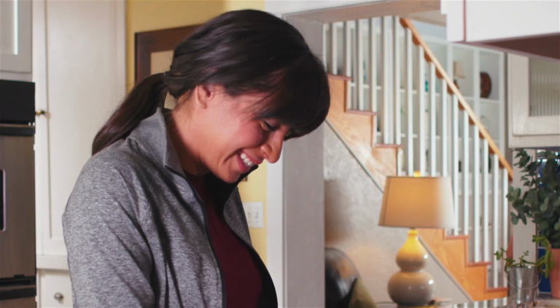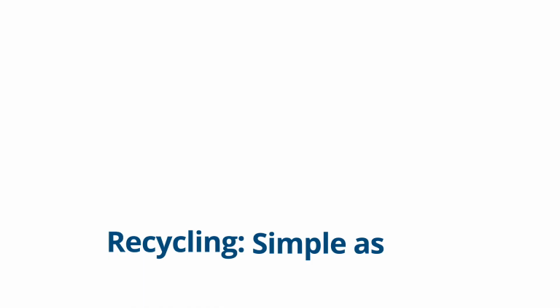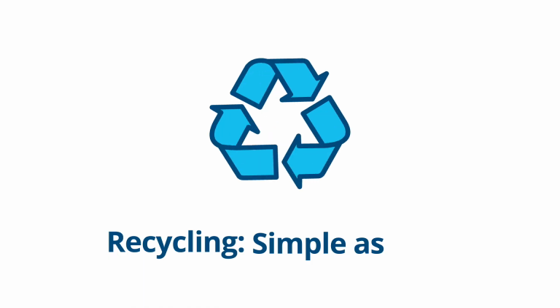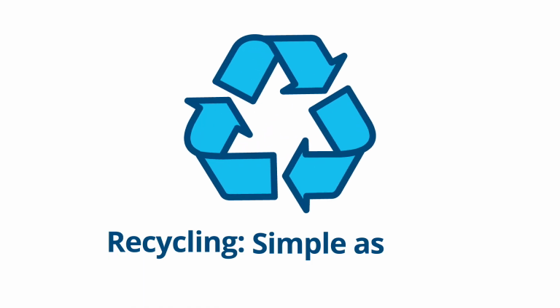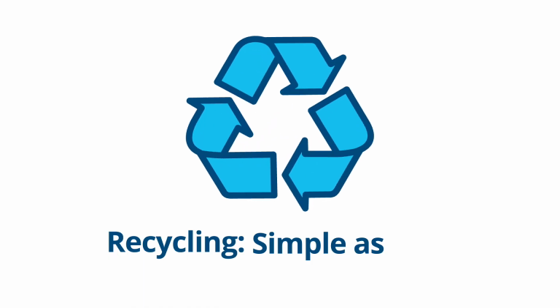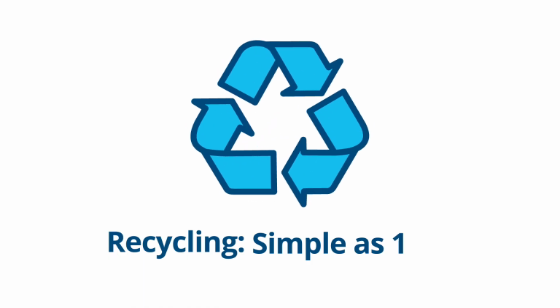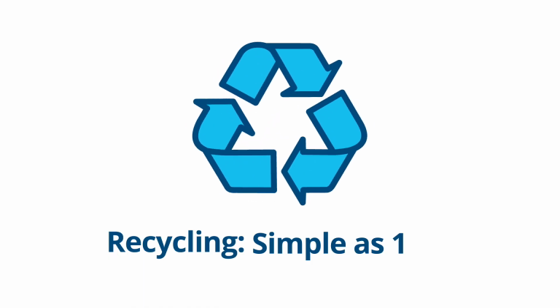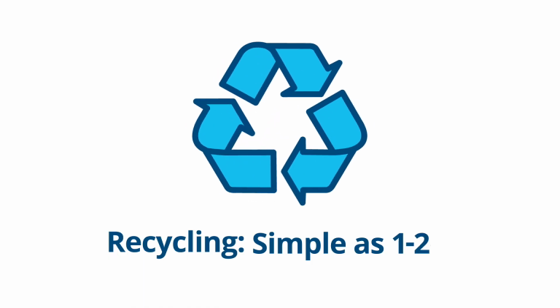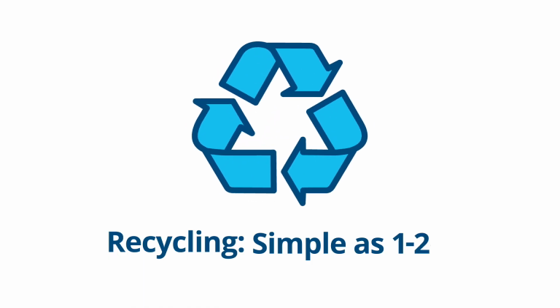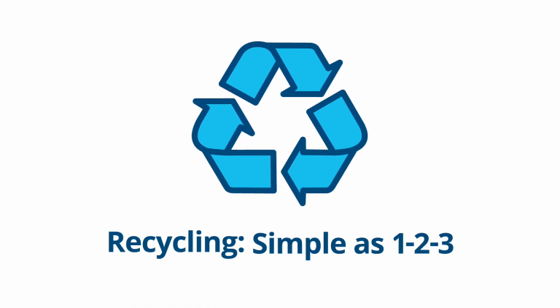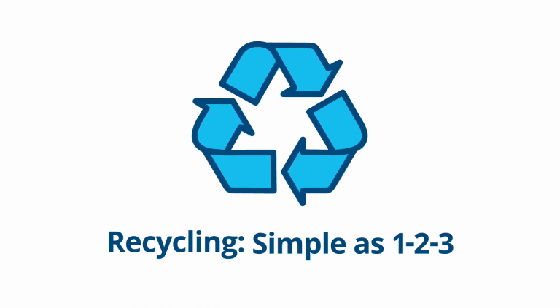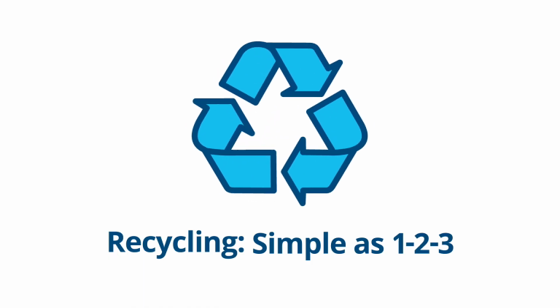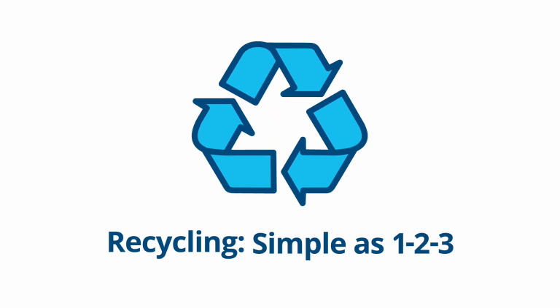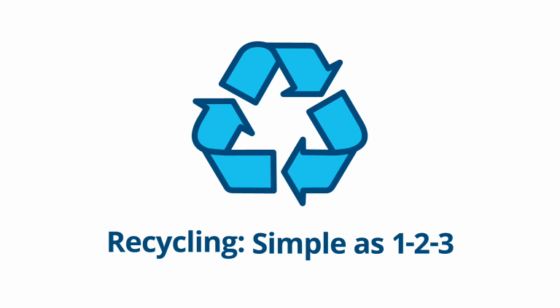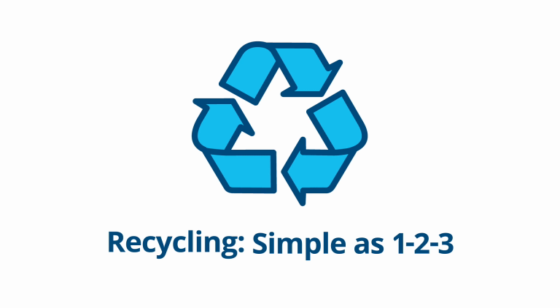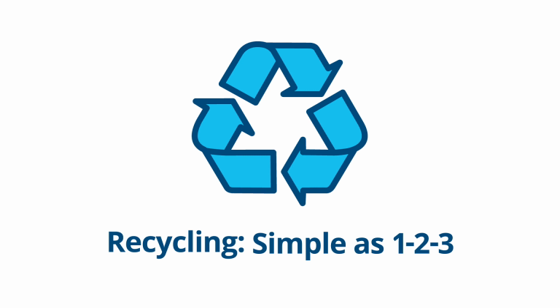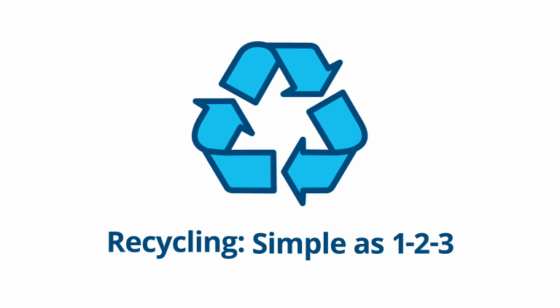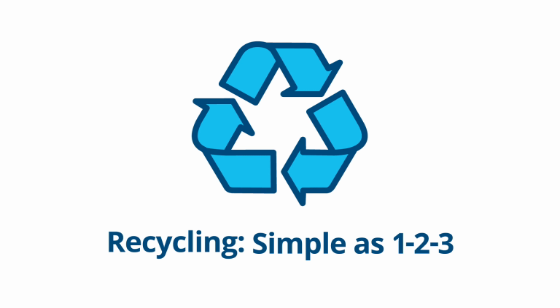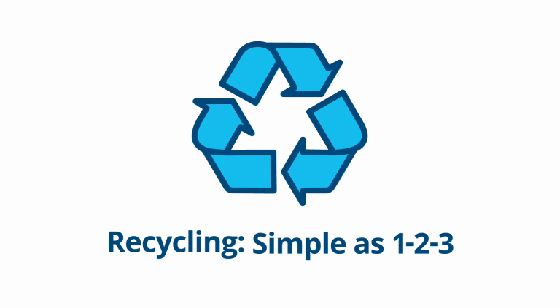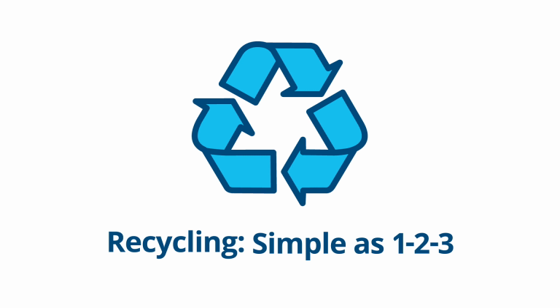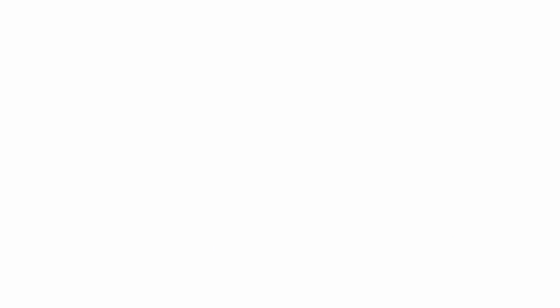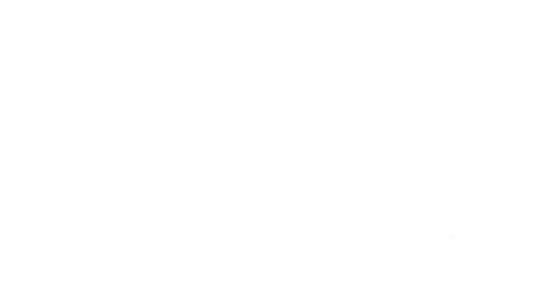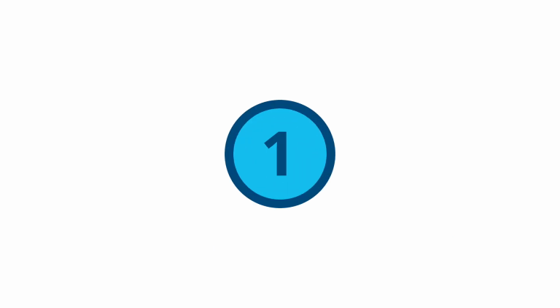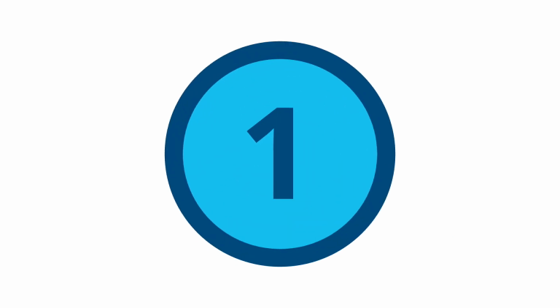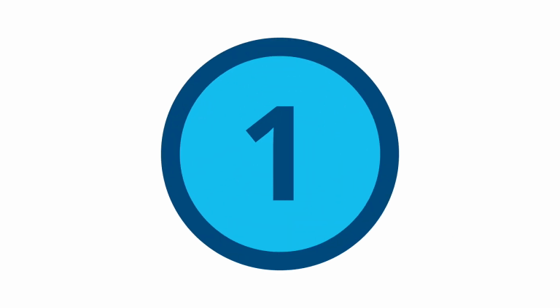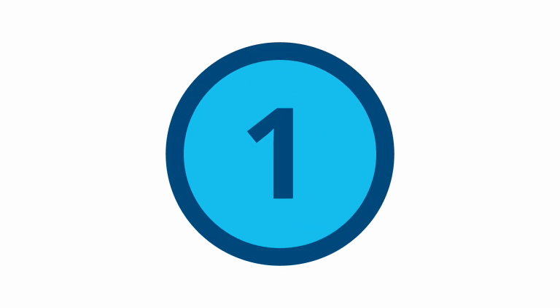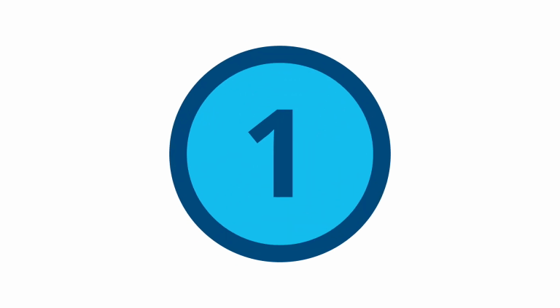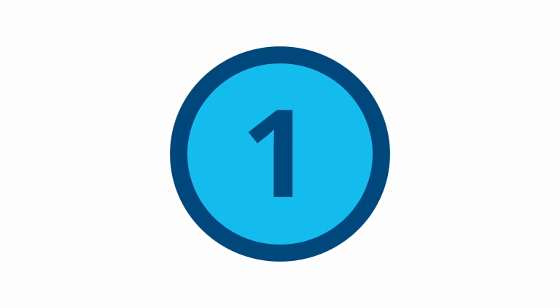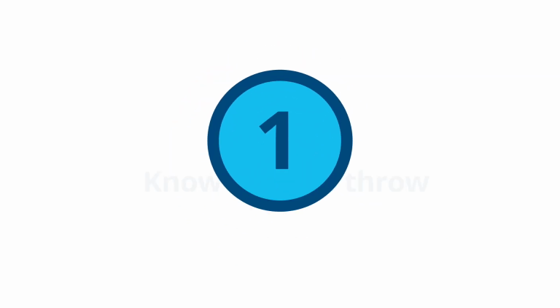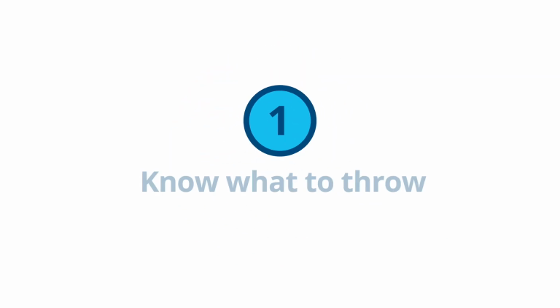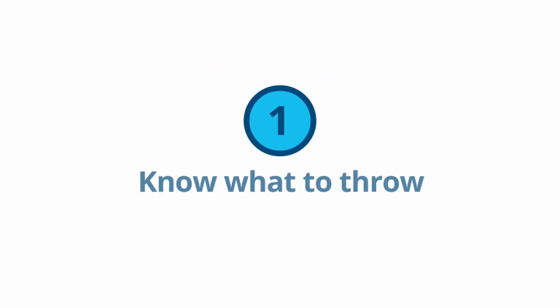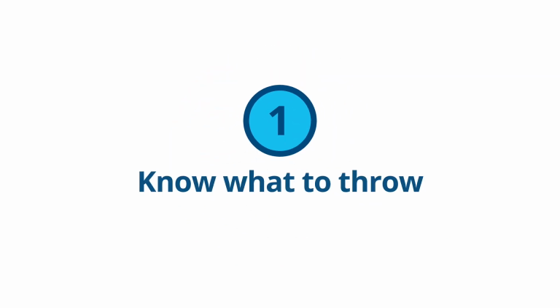It's as simple as one, two, three. Number one: know what to throw.